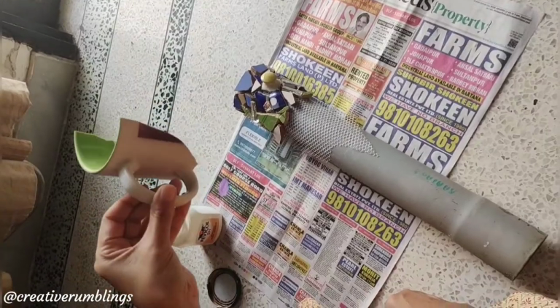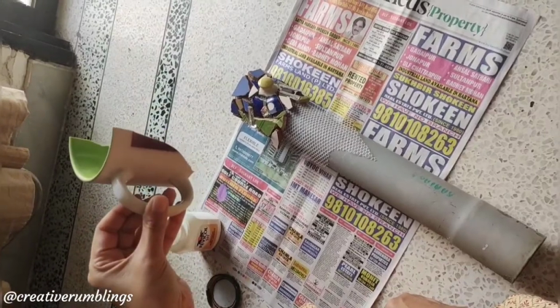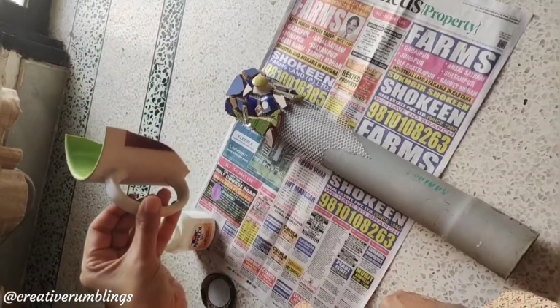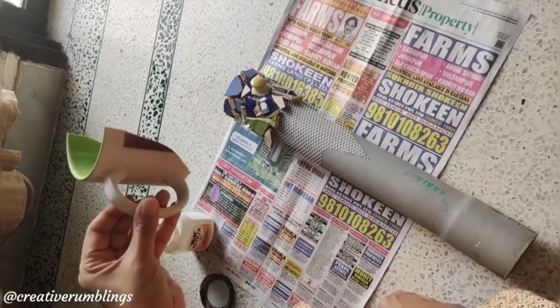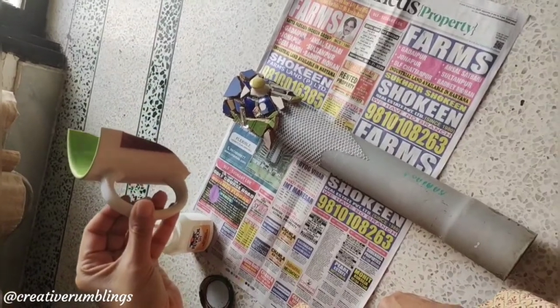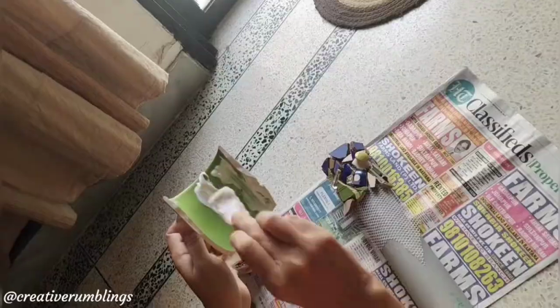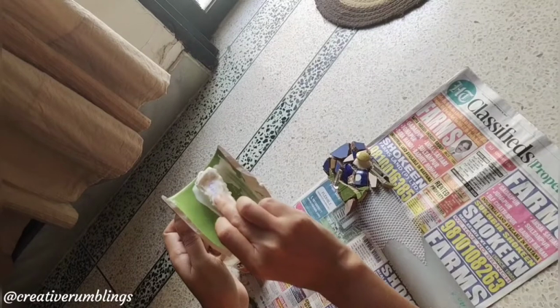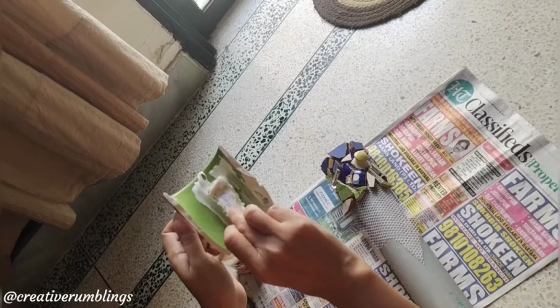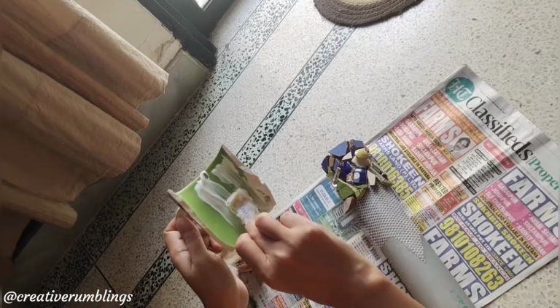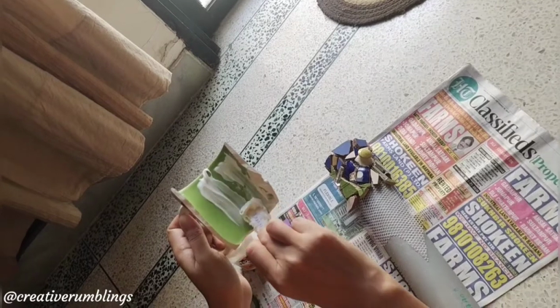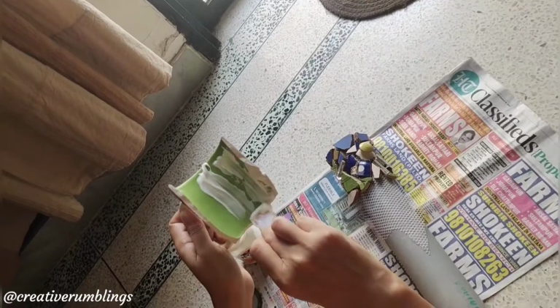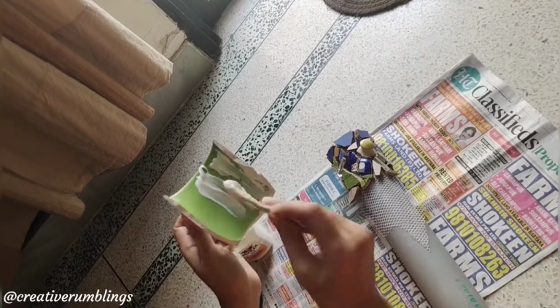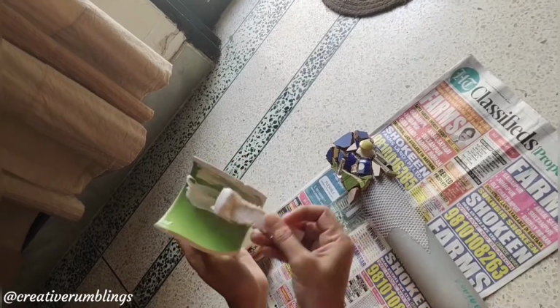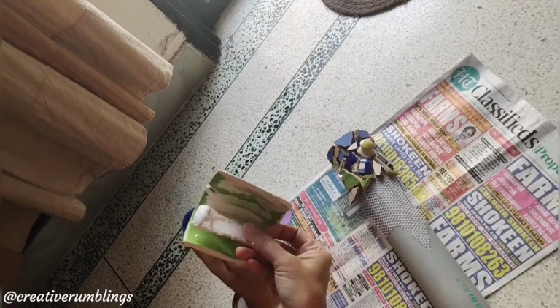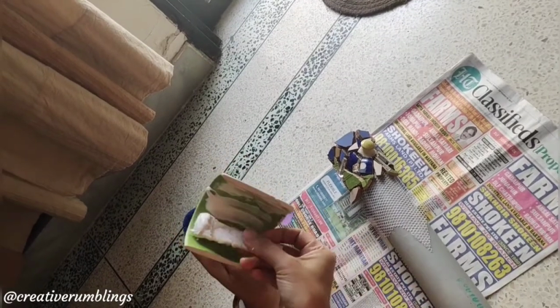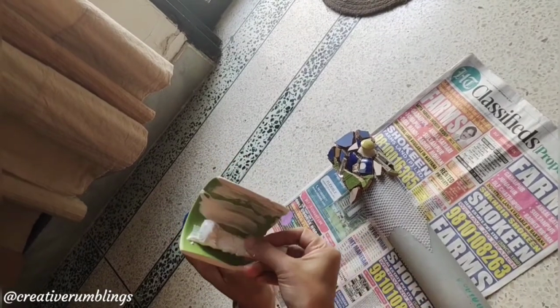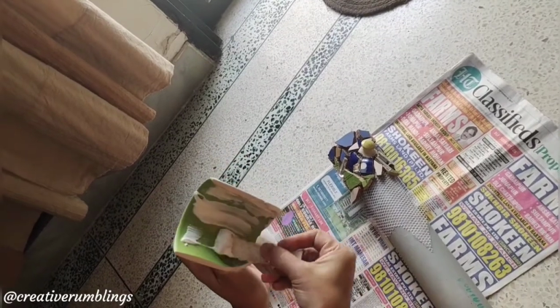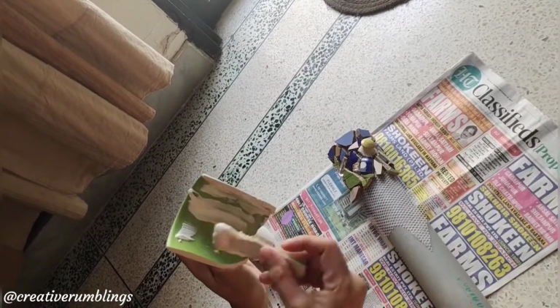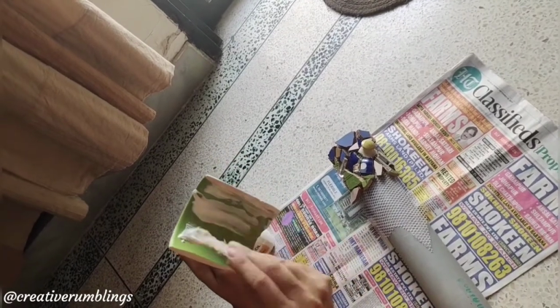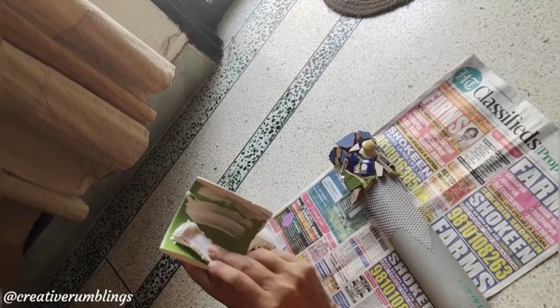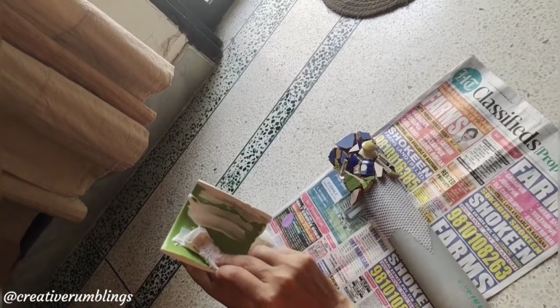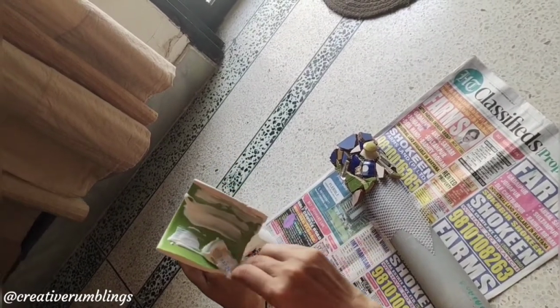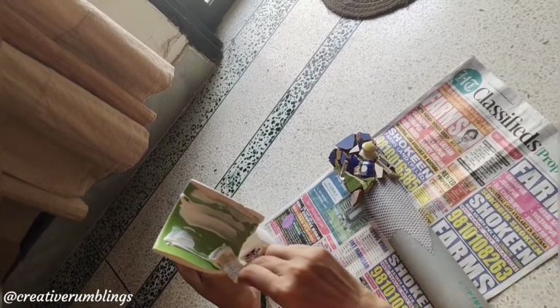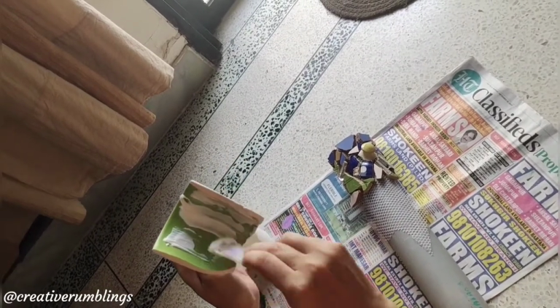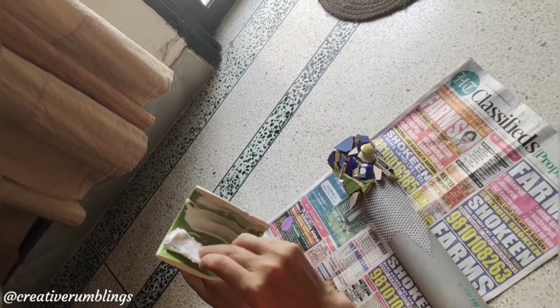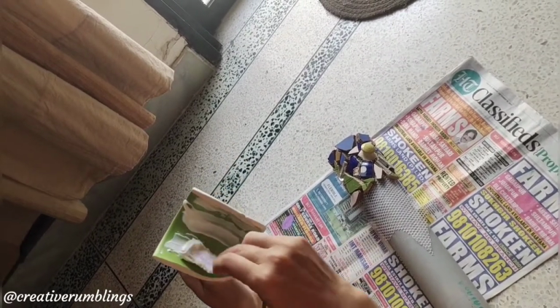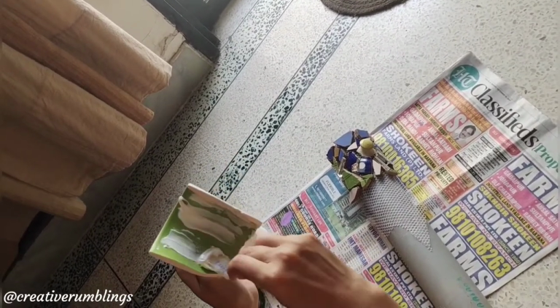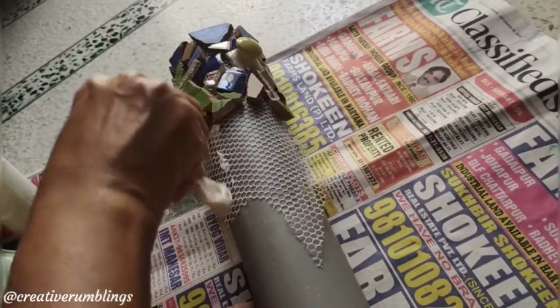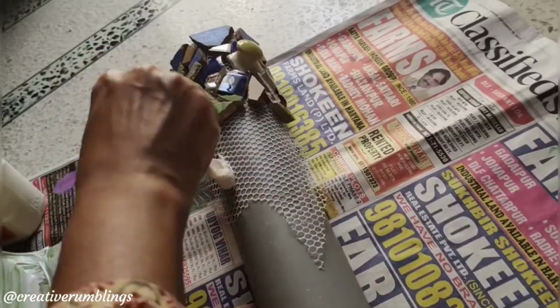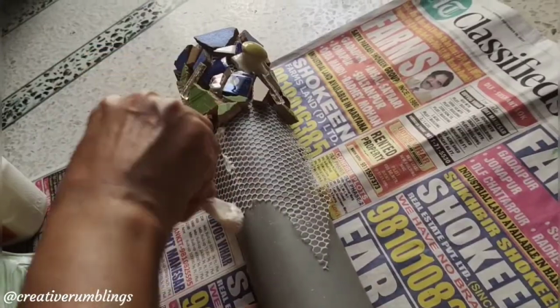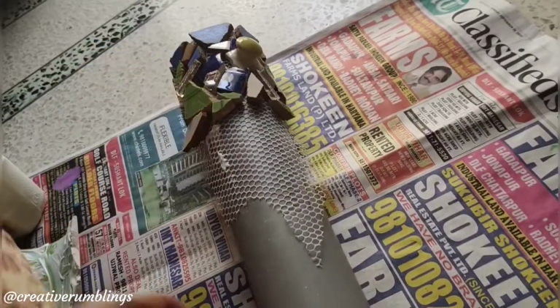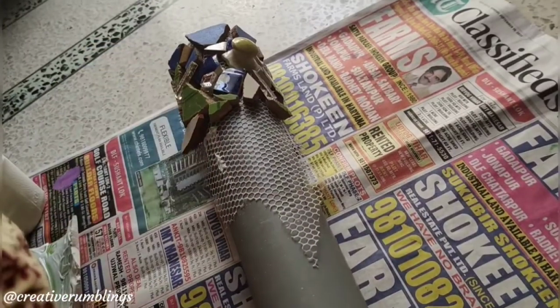Larger pieces, like this broken piece, can be stuck directly onto the mosaic surface.